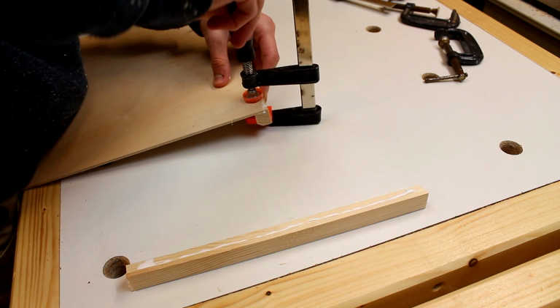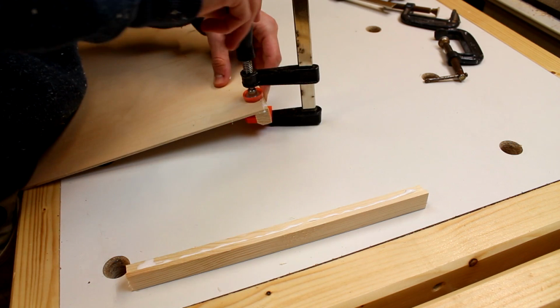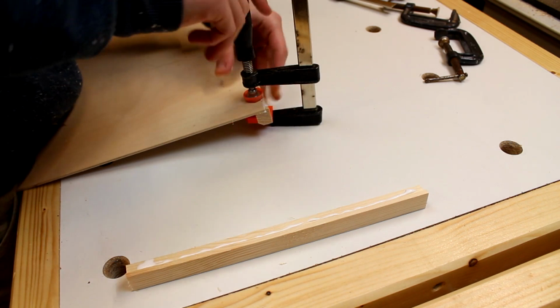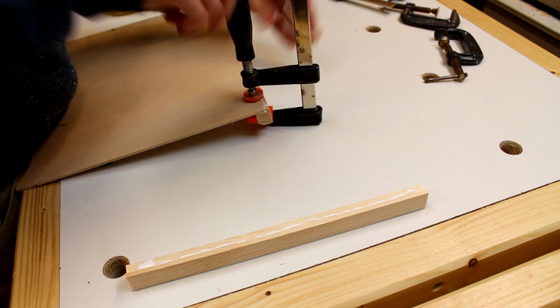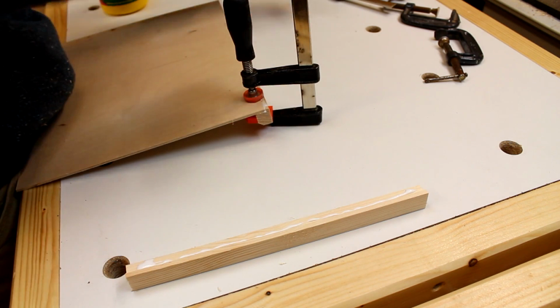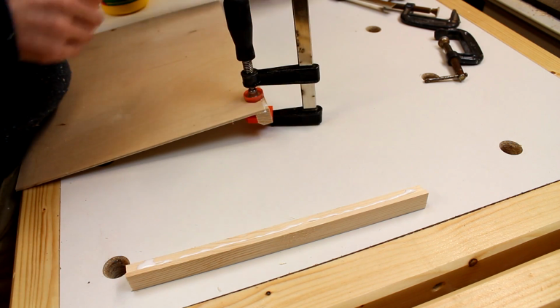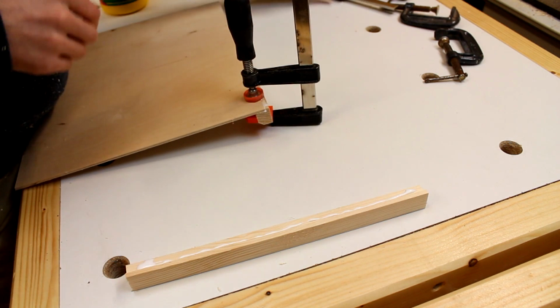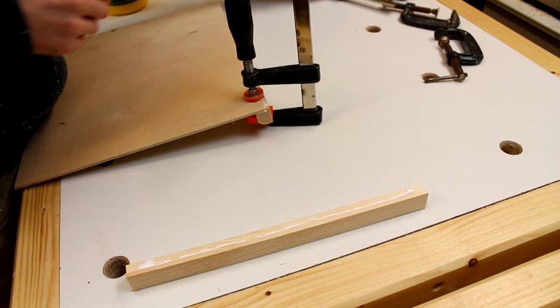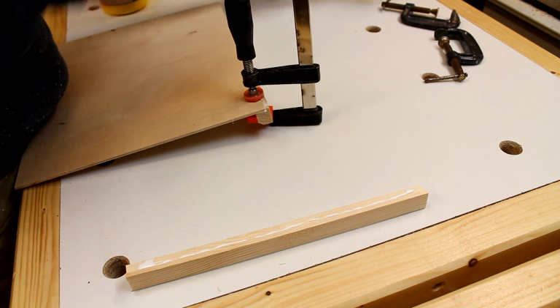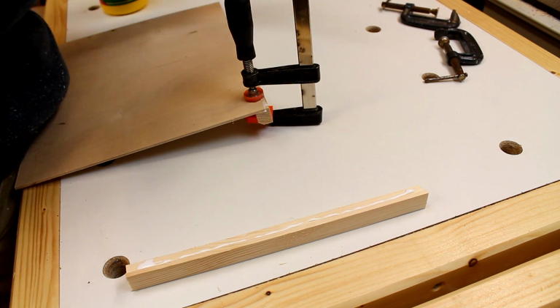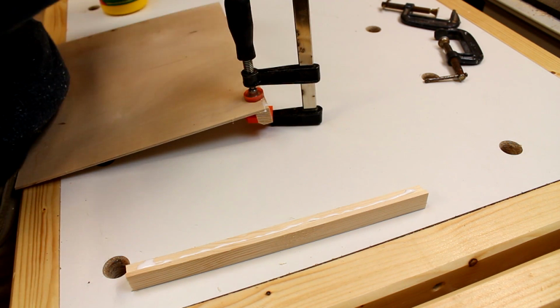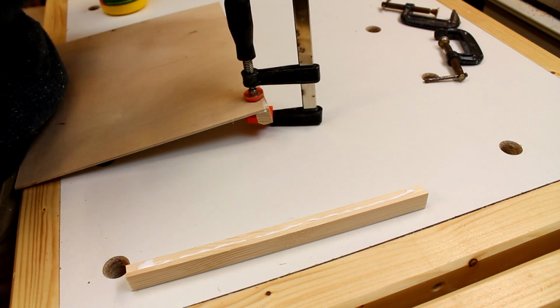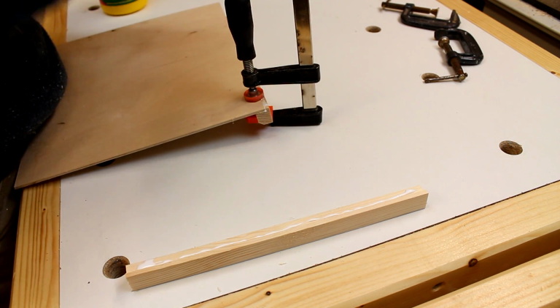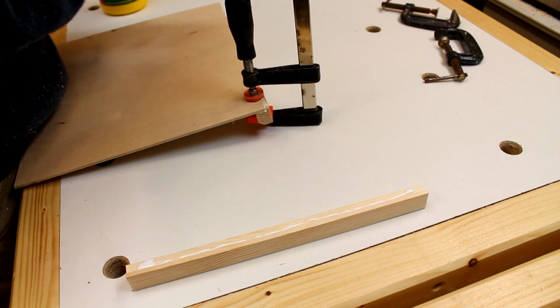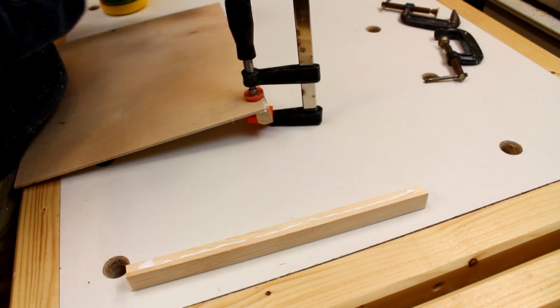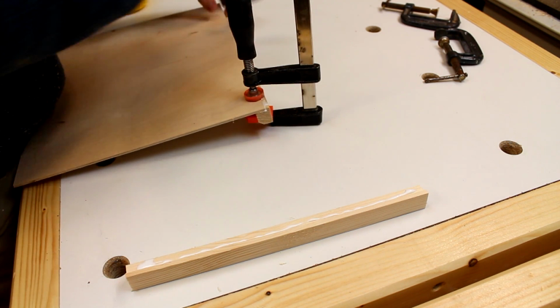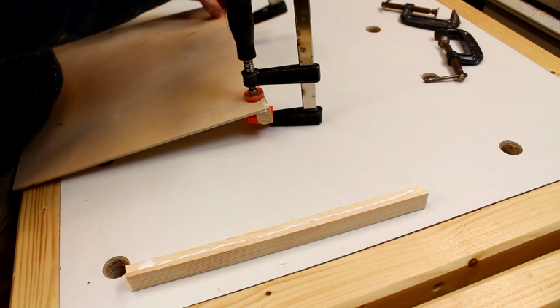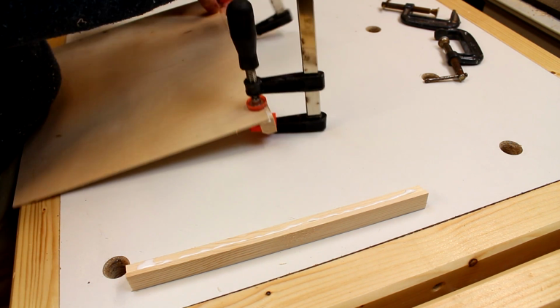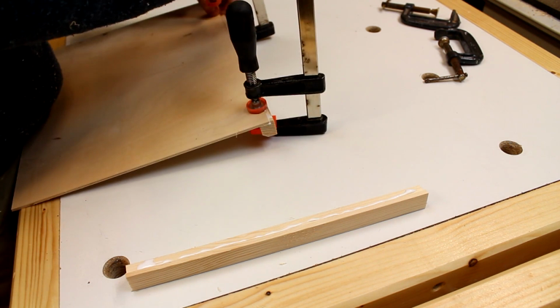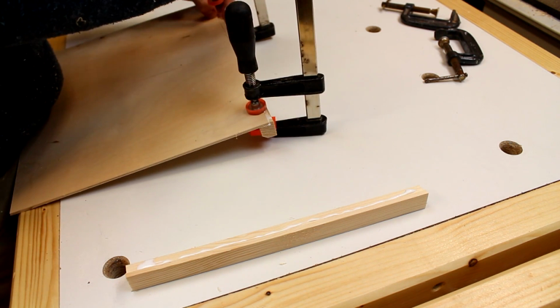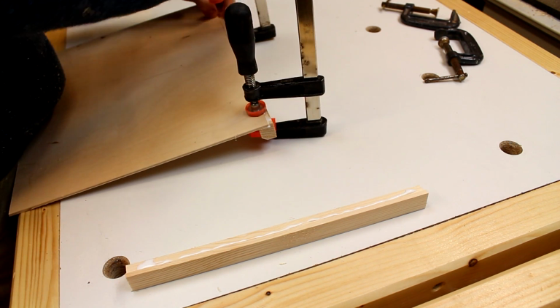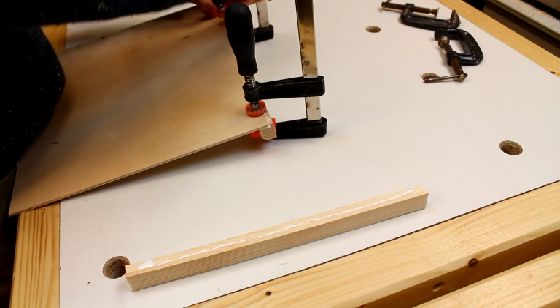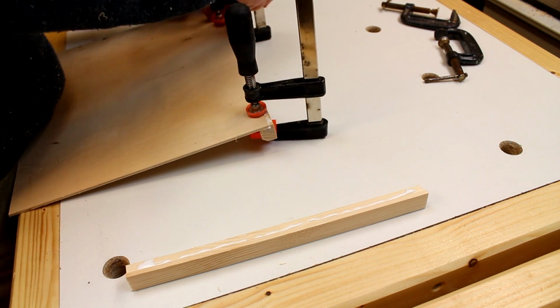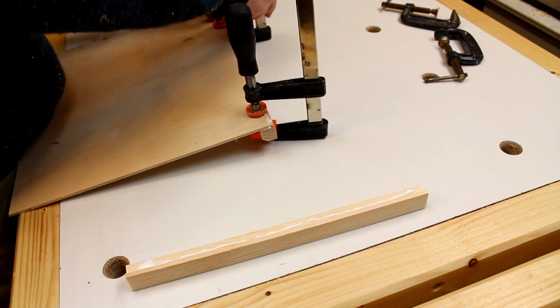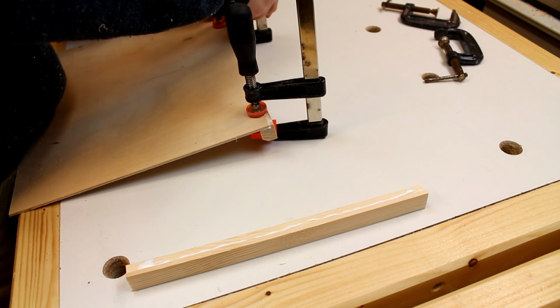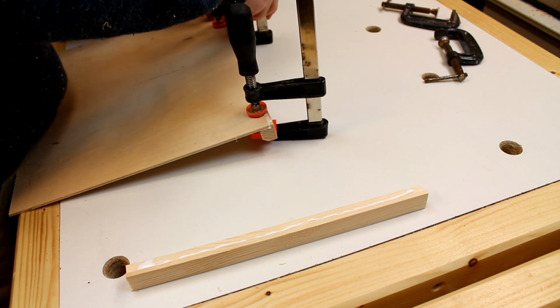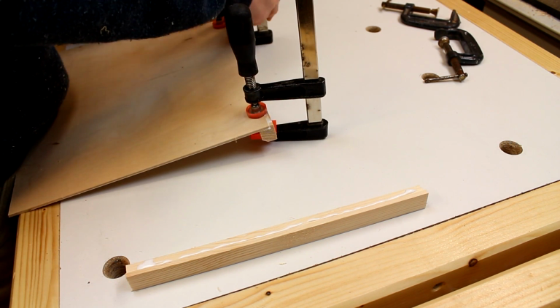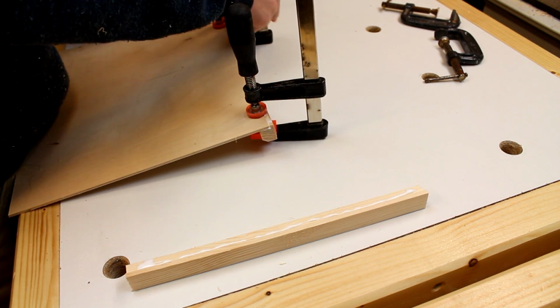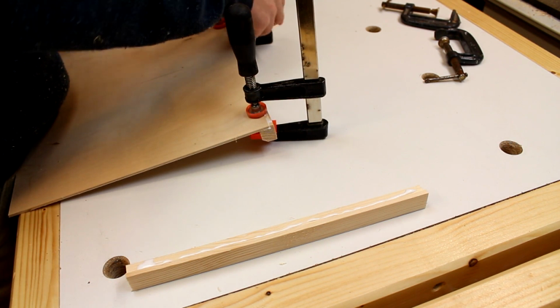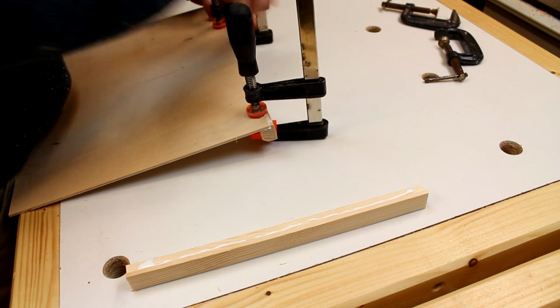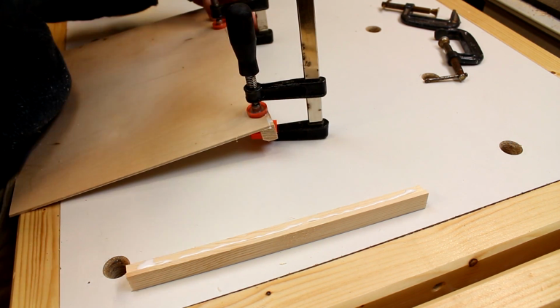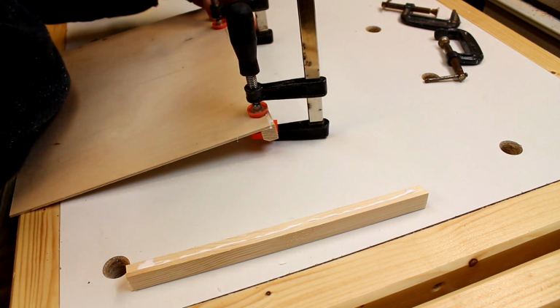If you have them, some really small pin nails would be much easier than all of these clamps.